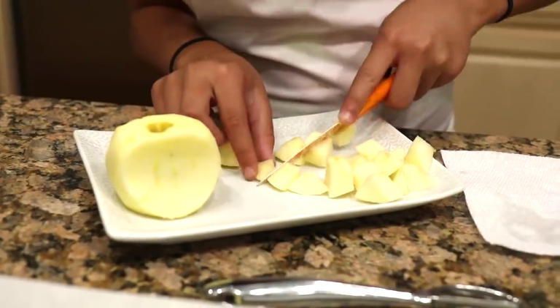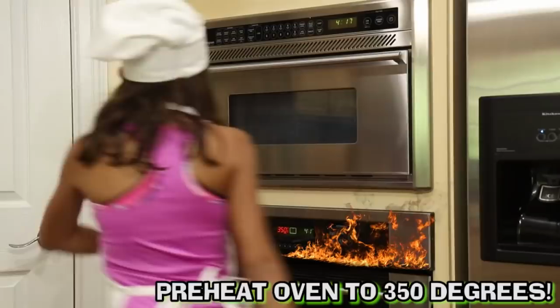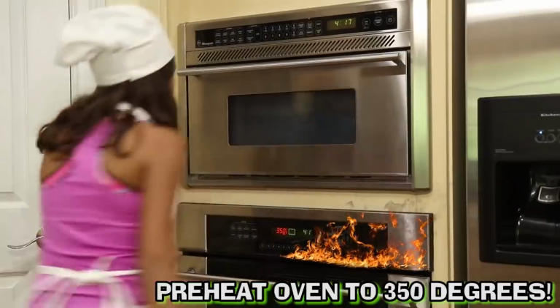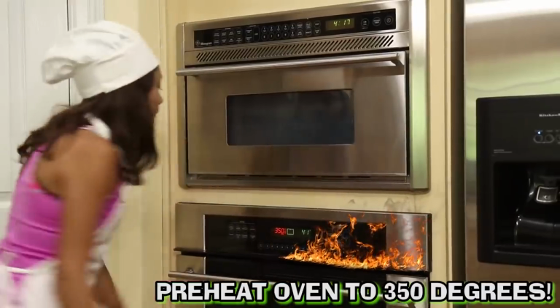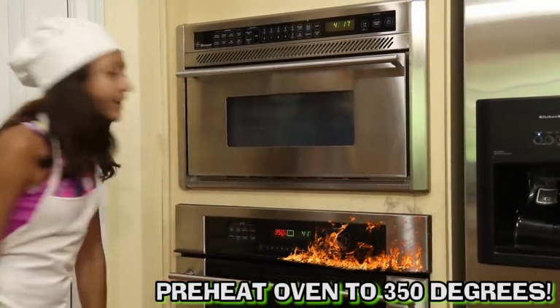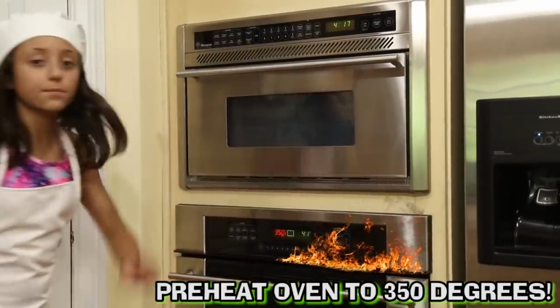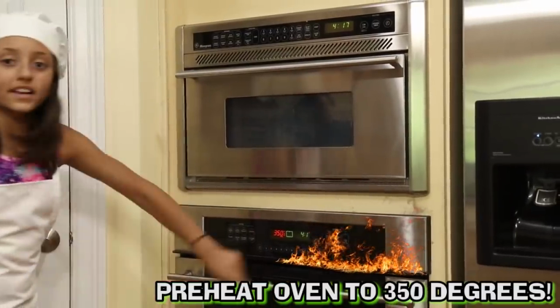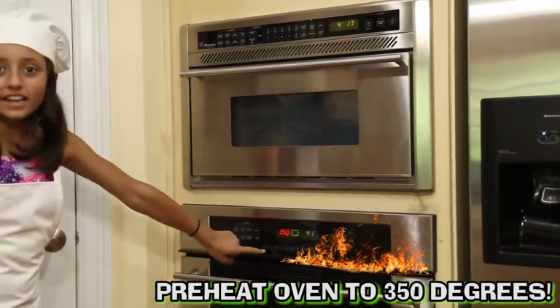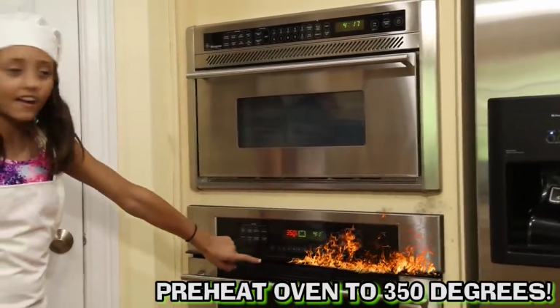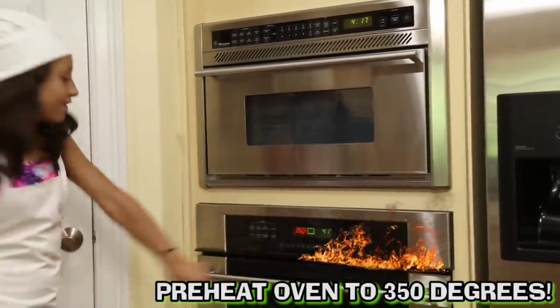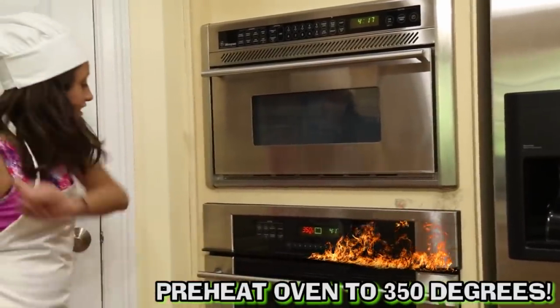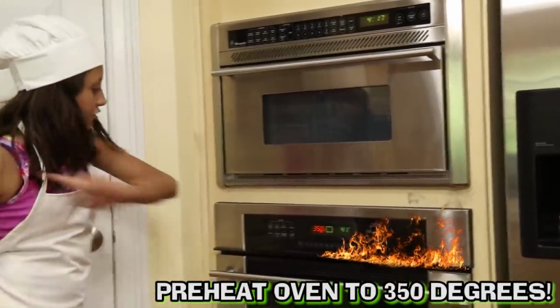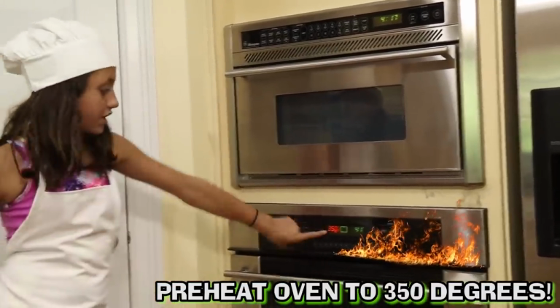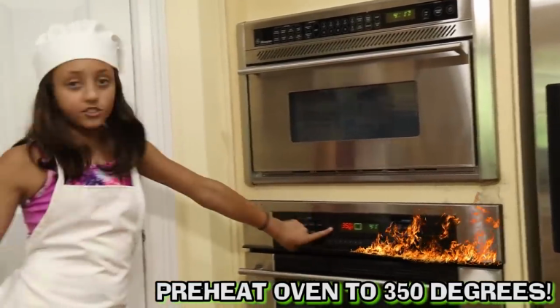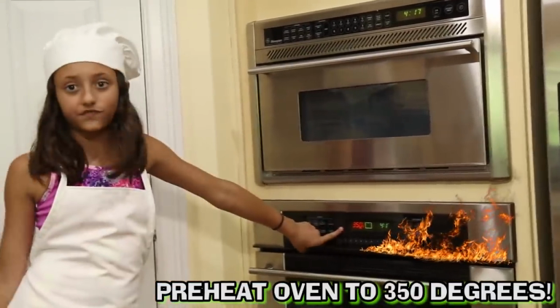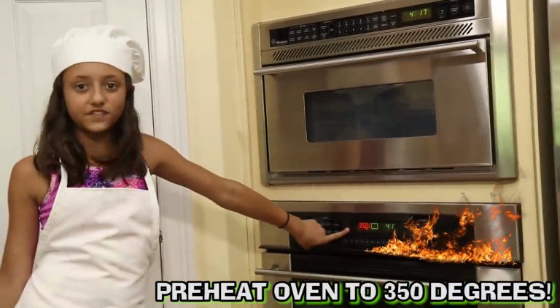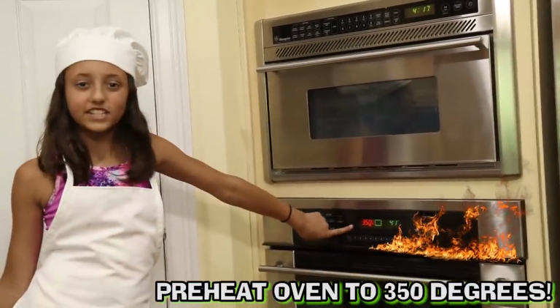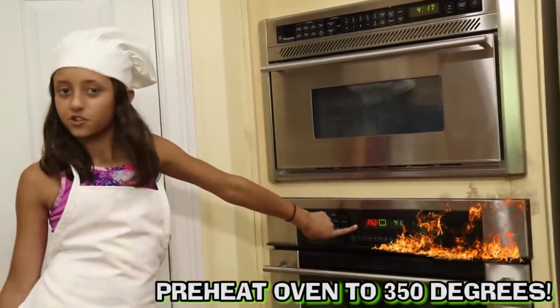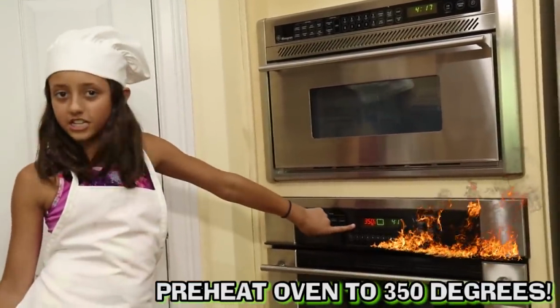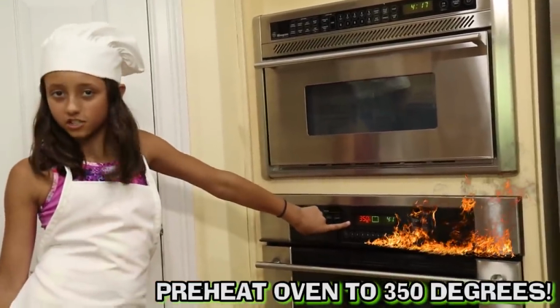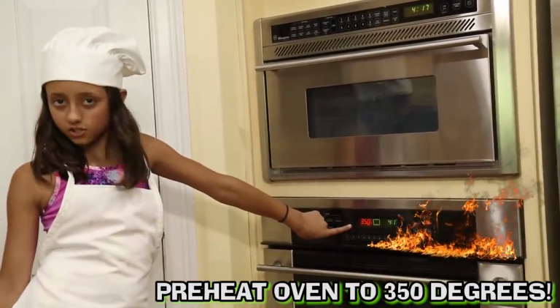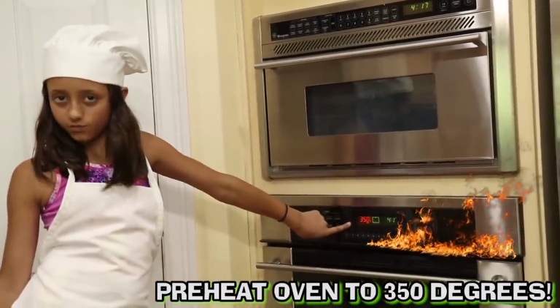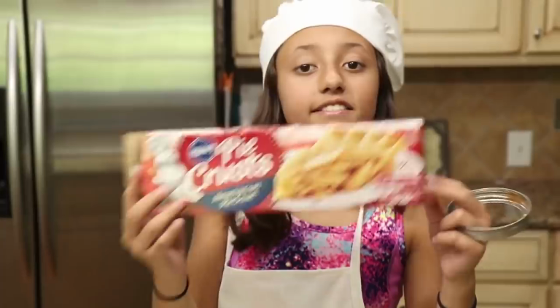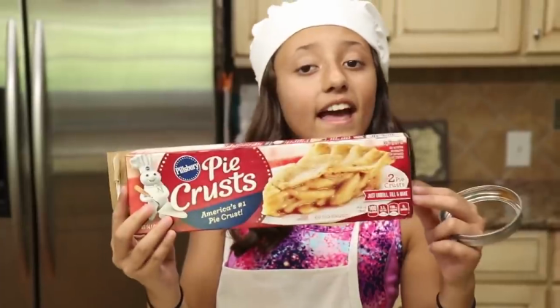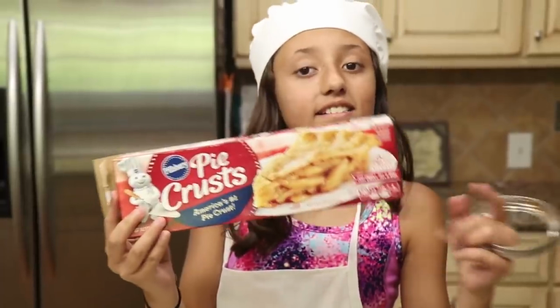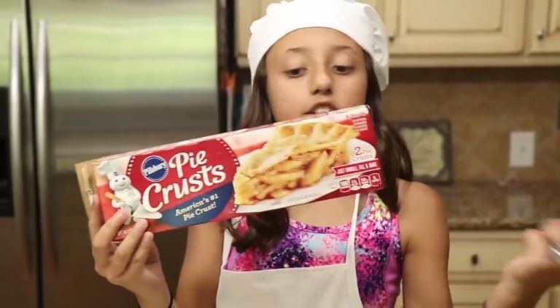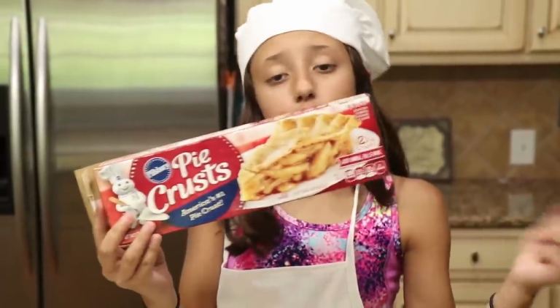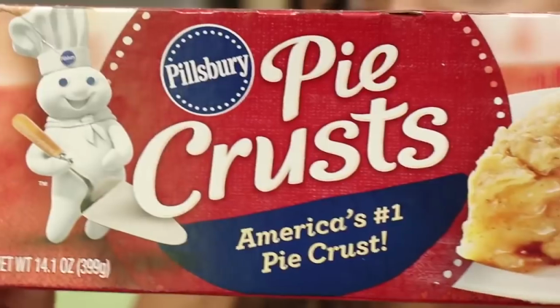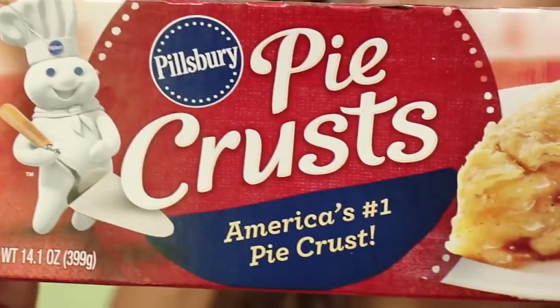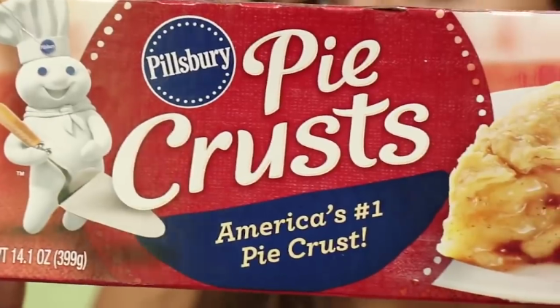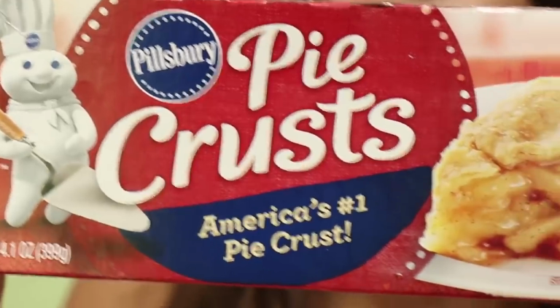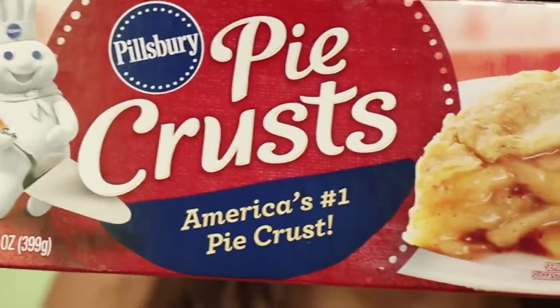Don't forget to preheat your oven to 350 degrees. Next, you need some pie crust.